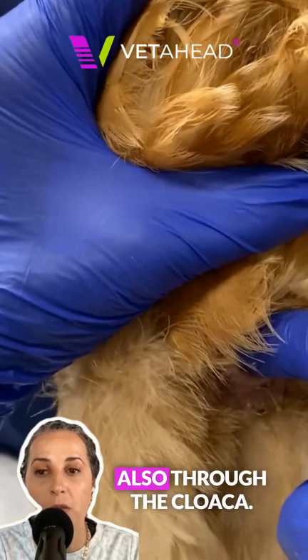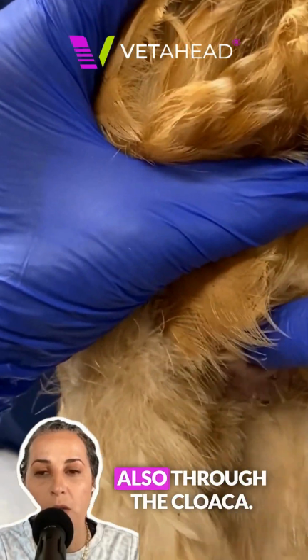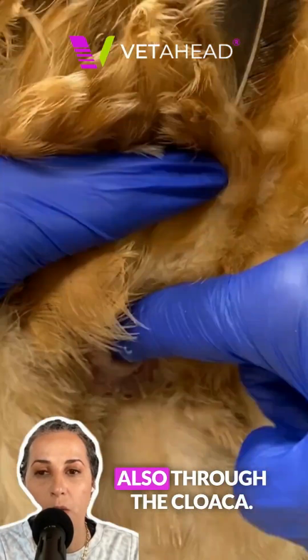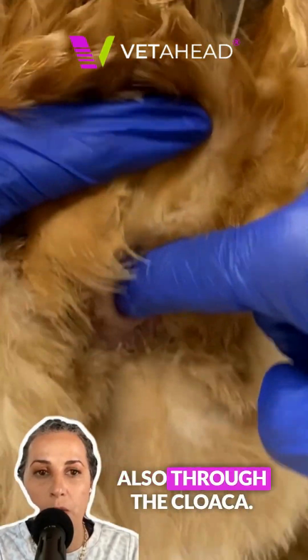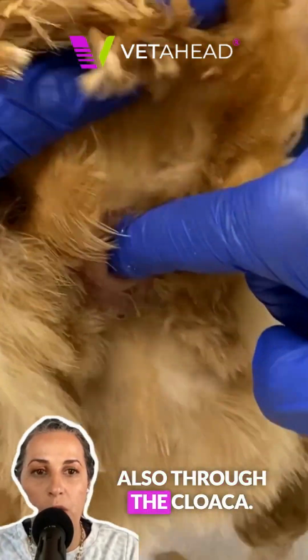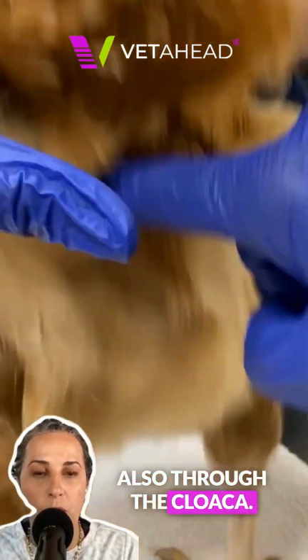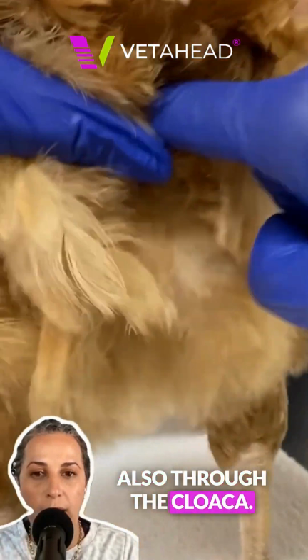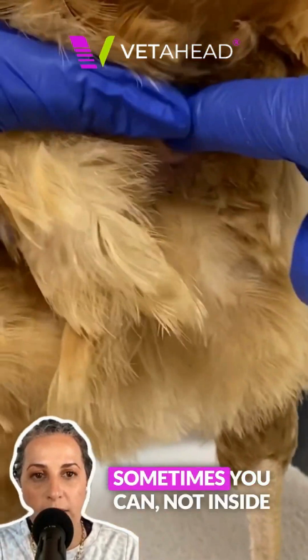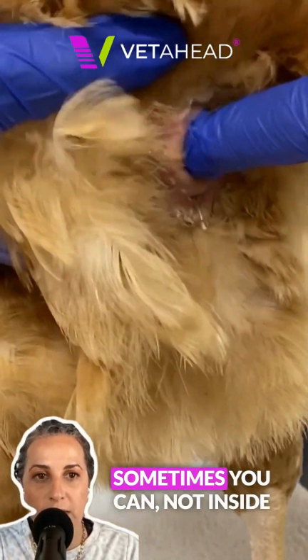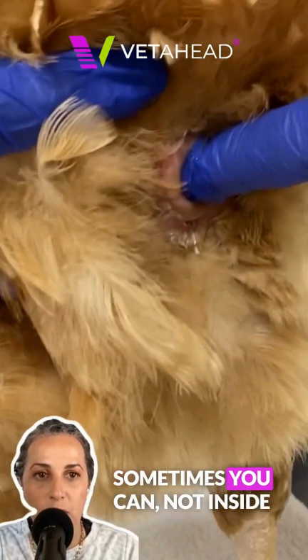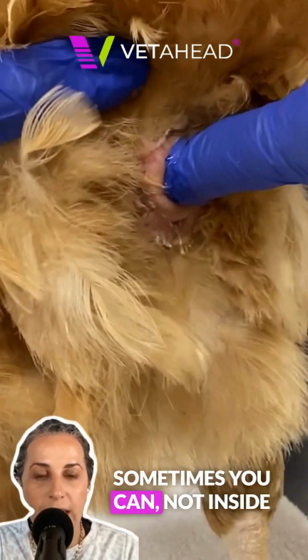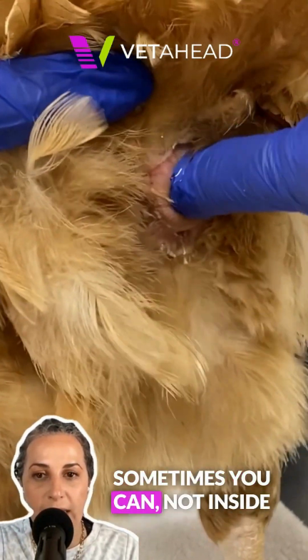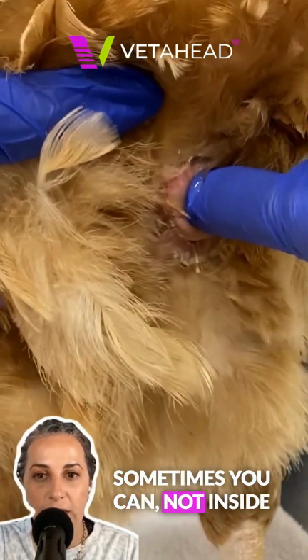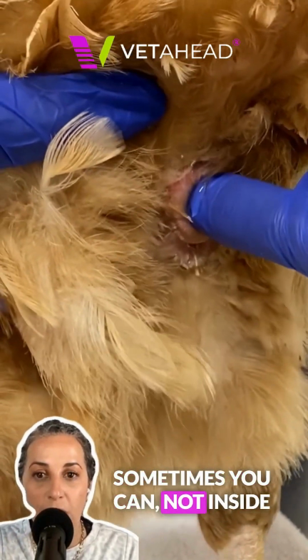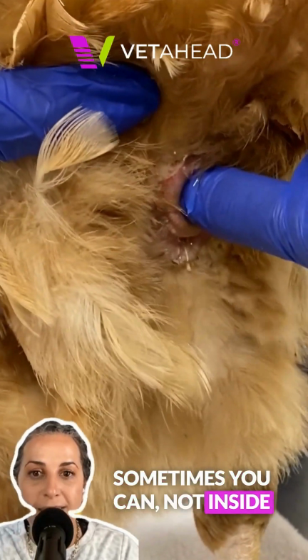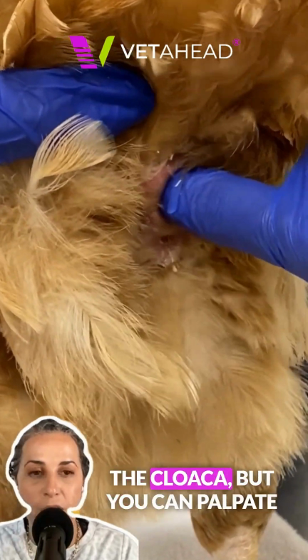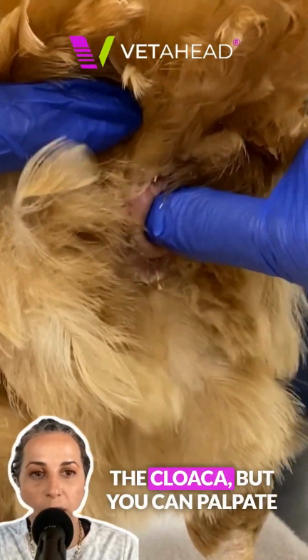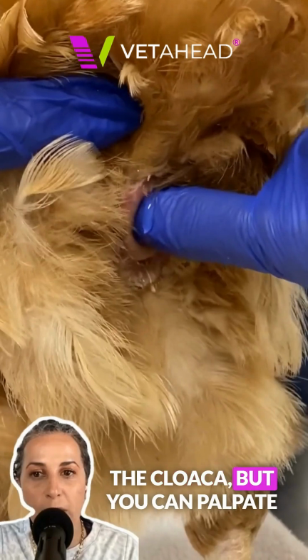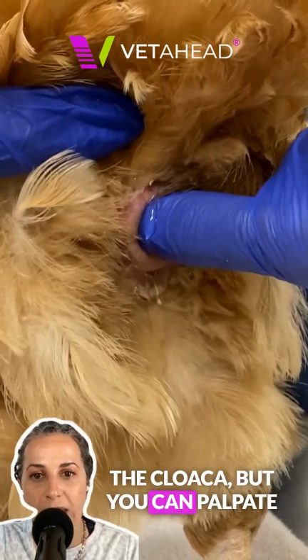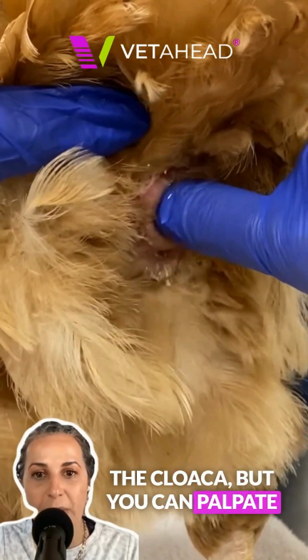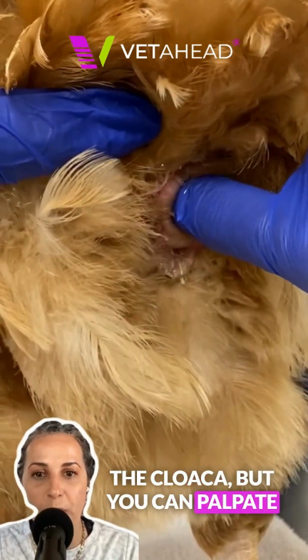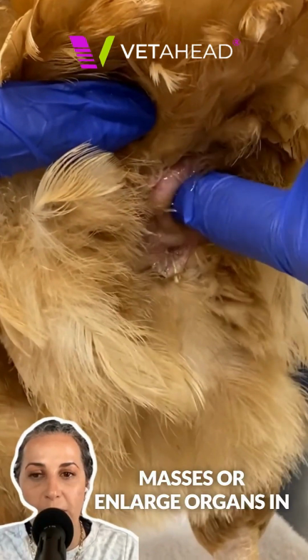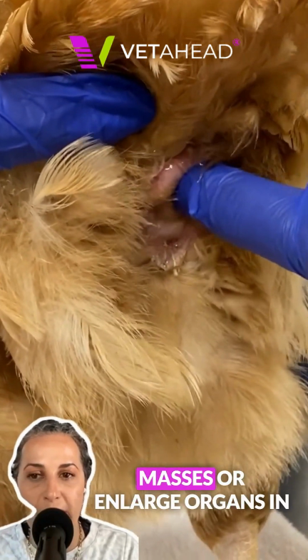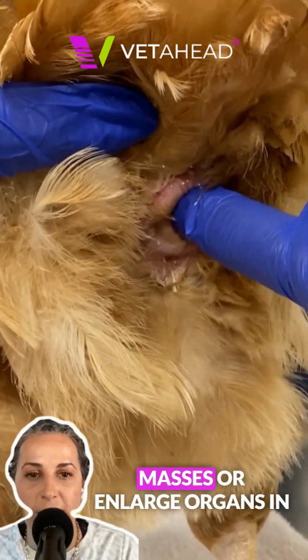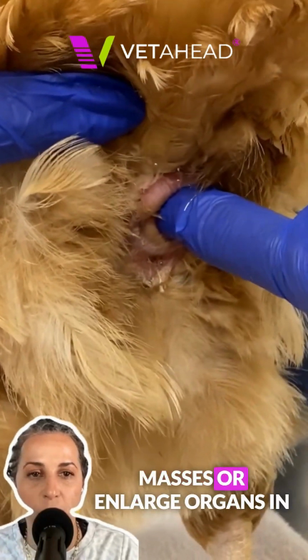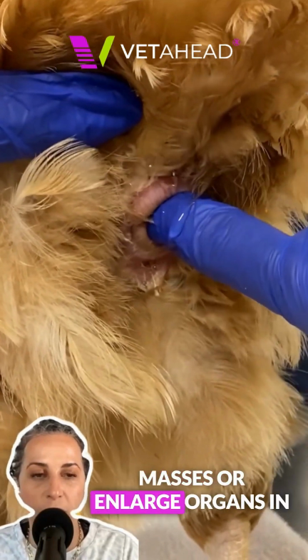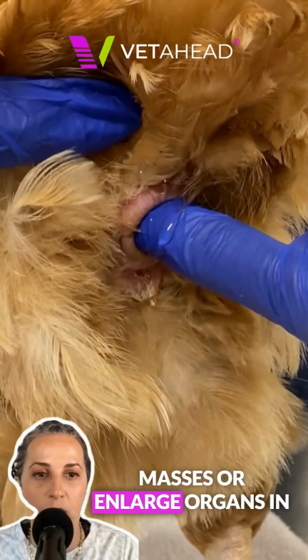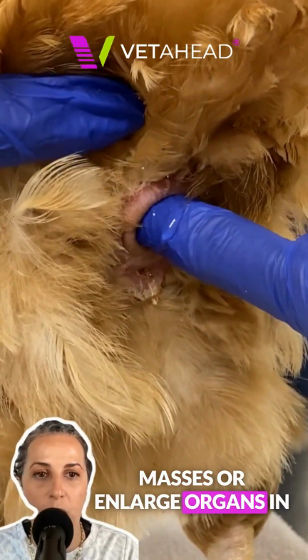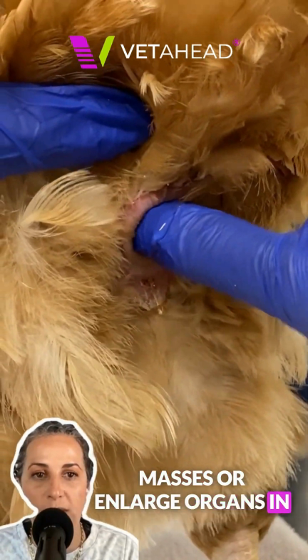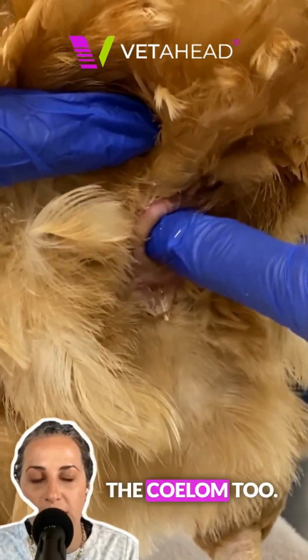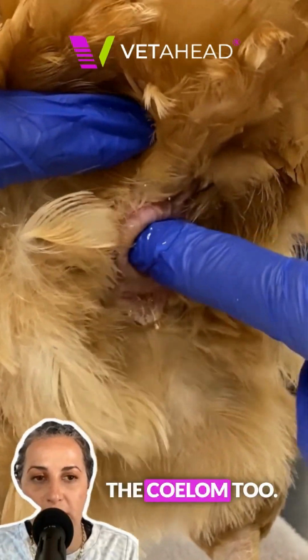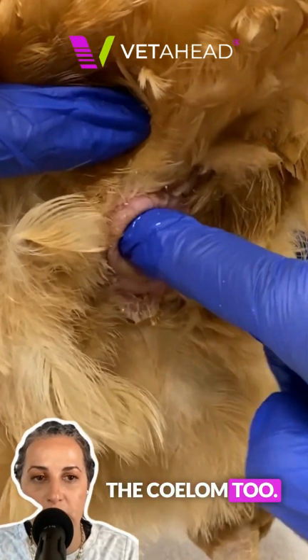Also, through the cloaca — sometimes not inside the cloaca itself — but you can palpate masses or enlarged organs in the coelom too.